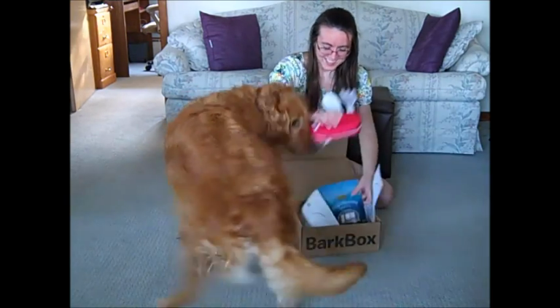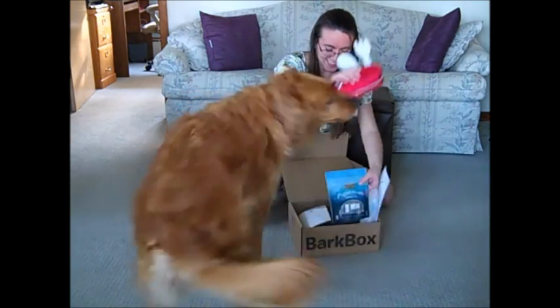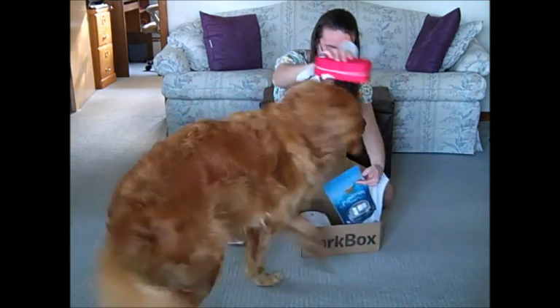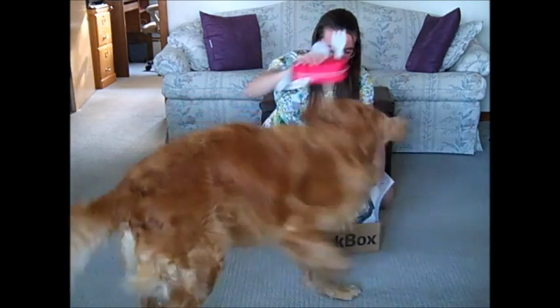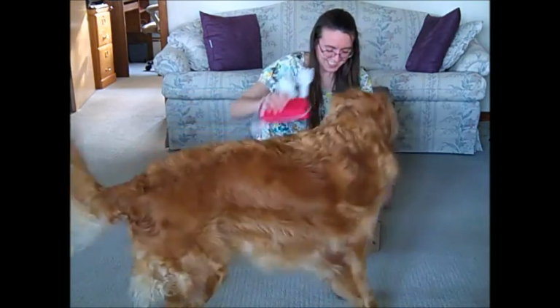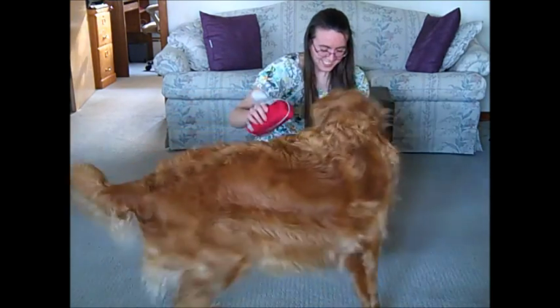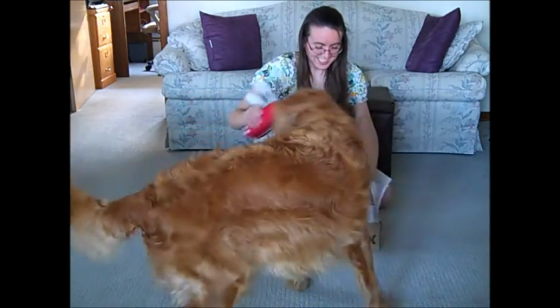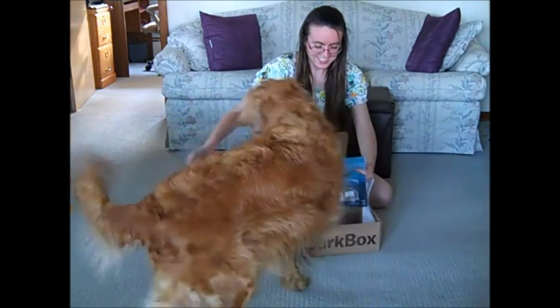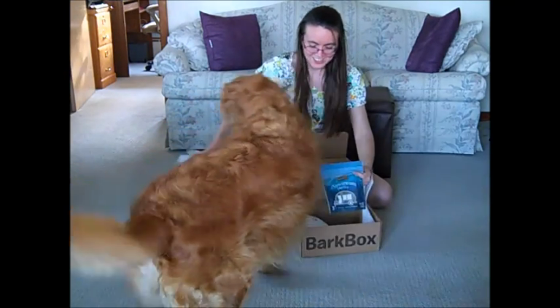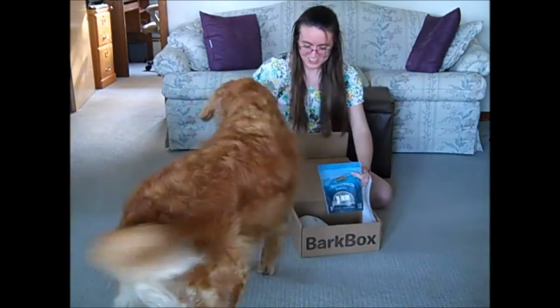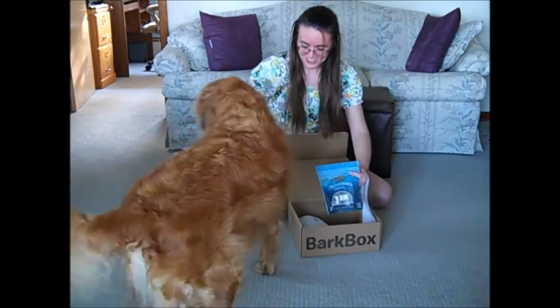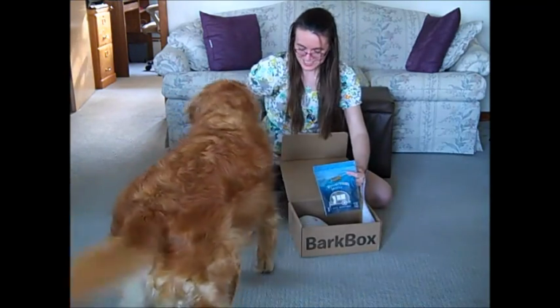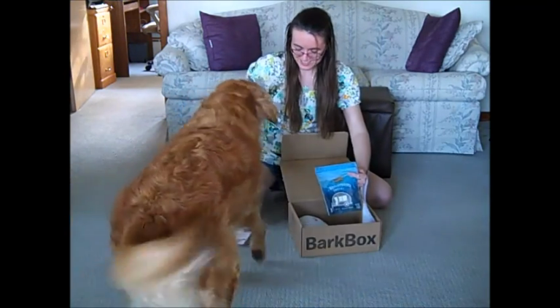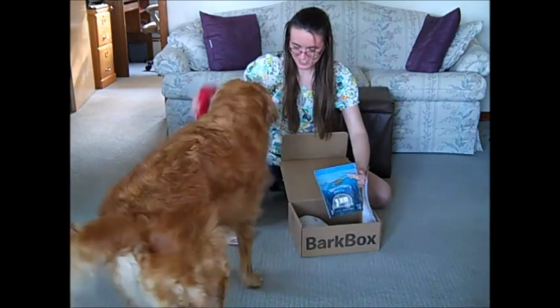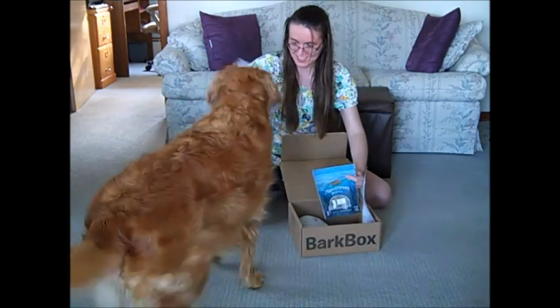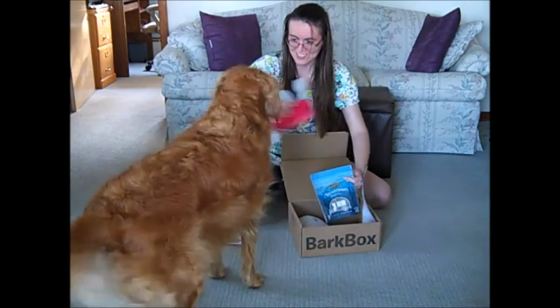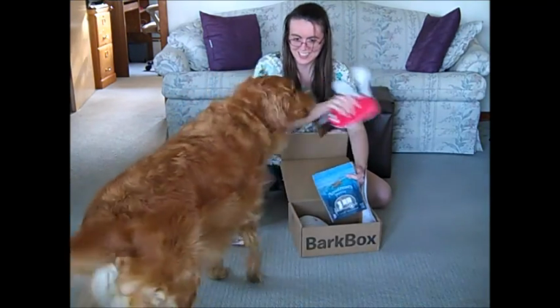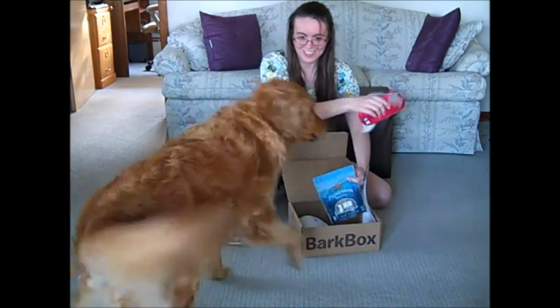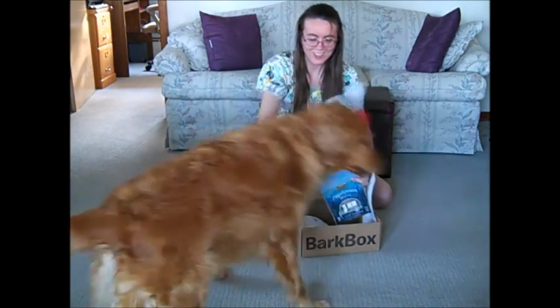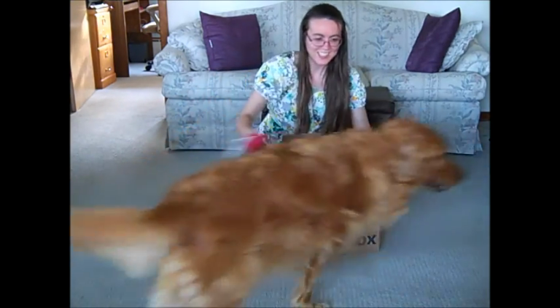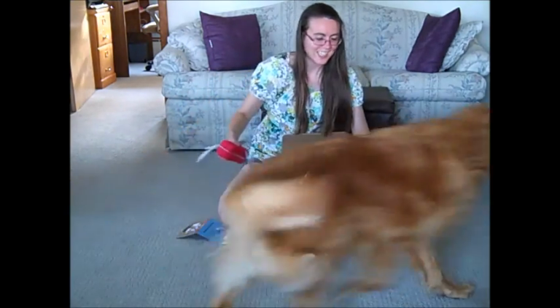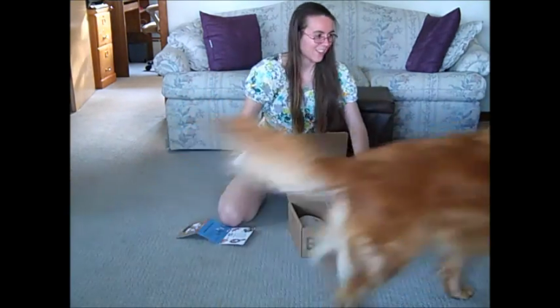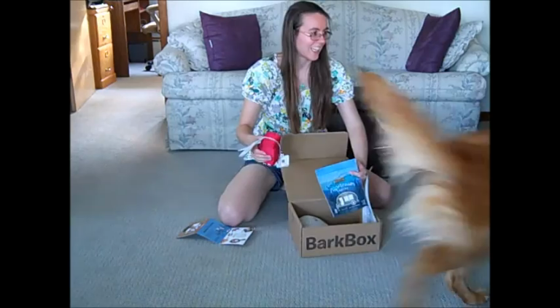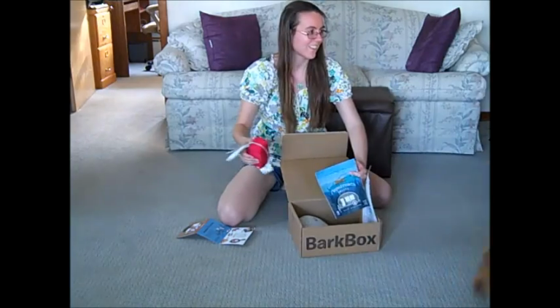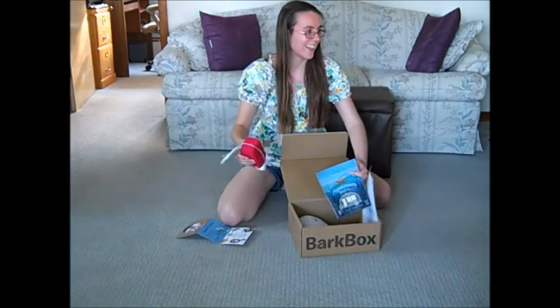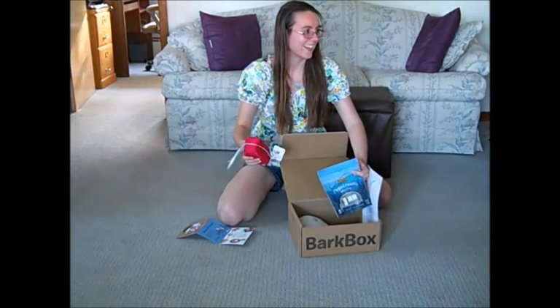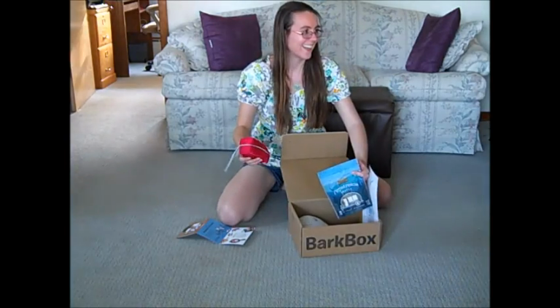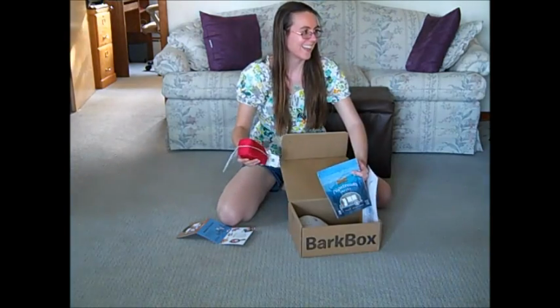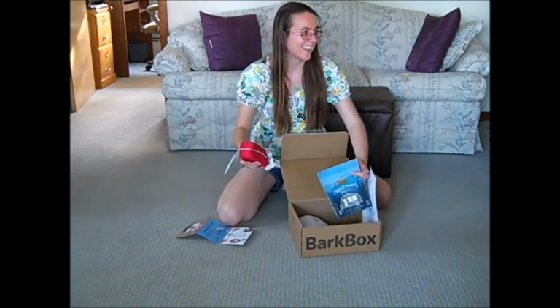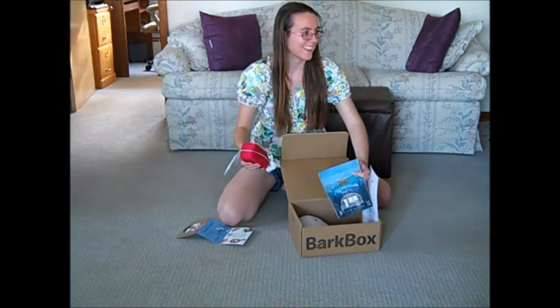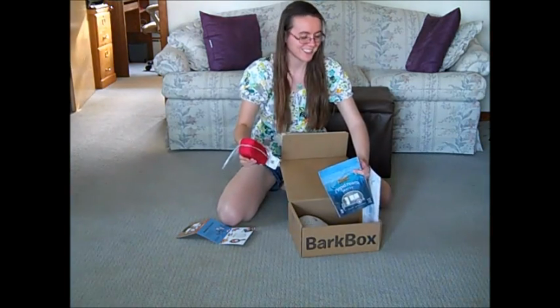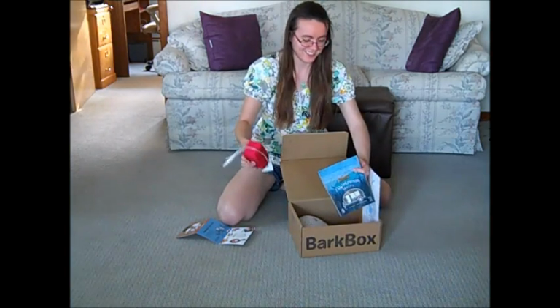I got to show you treats and all you want to do is take the toy and get off camera. There she goes.